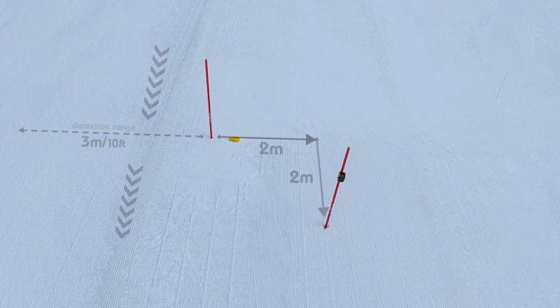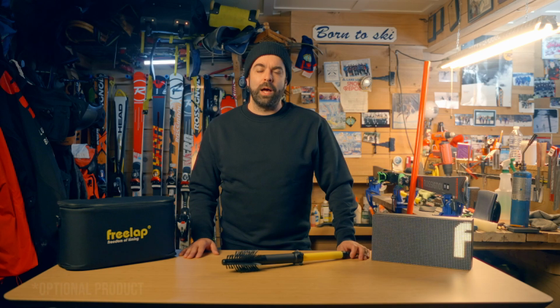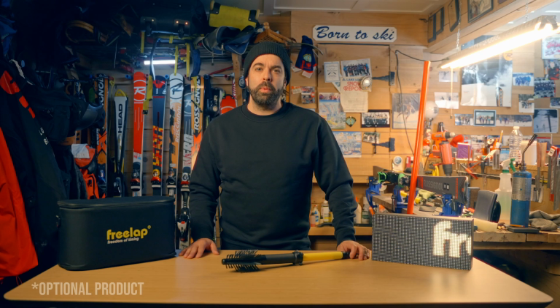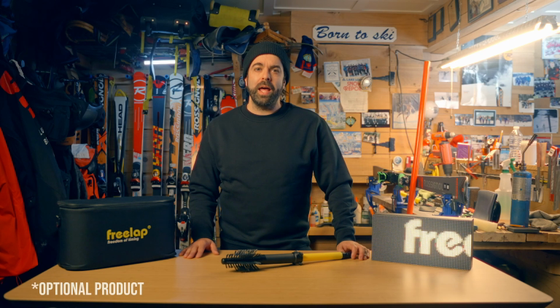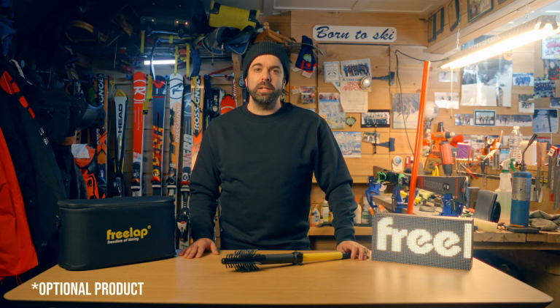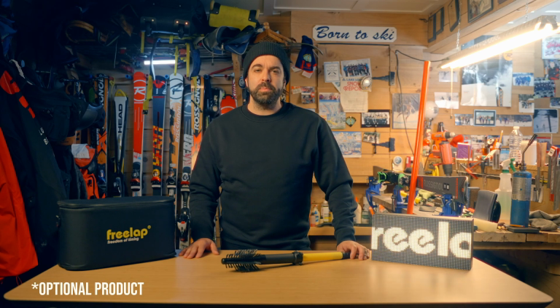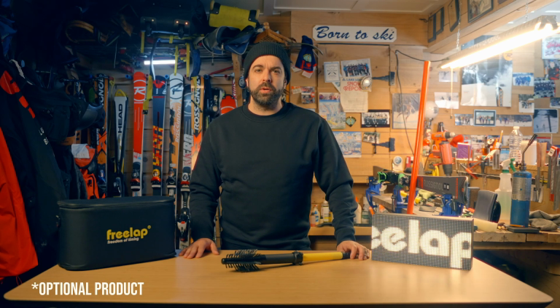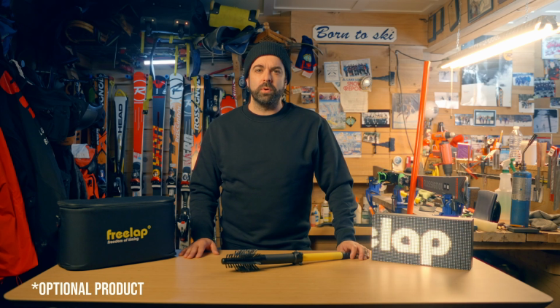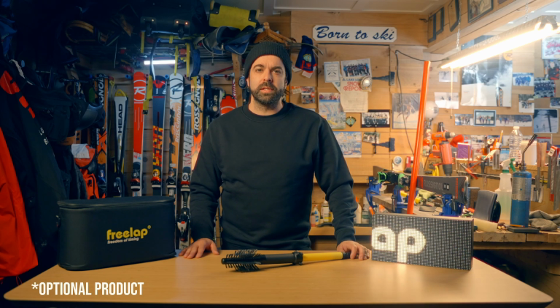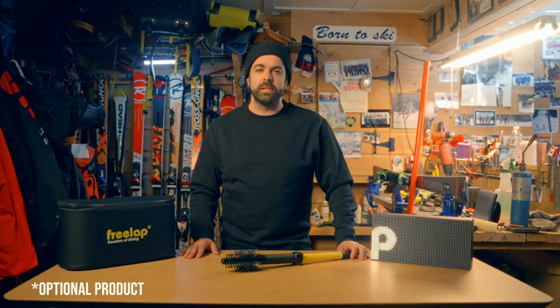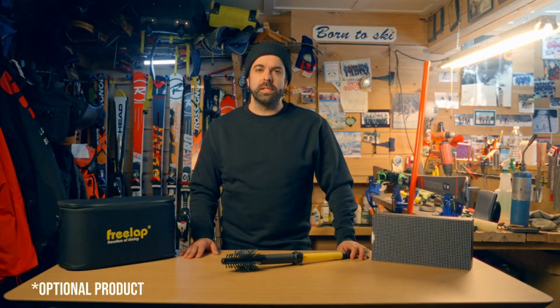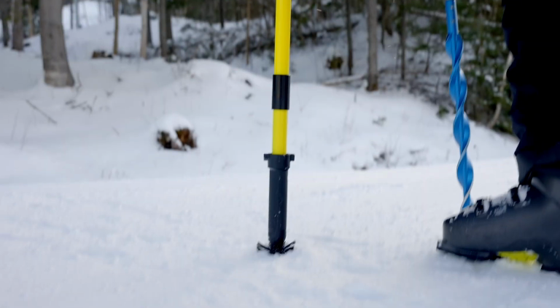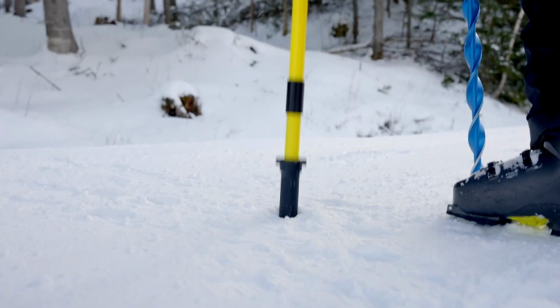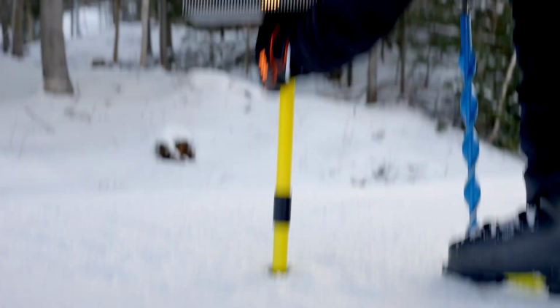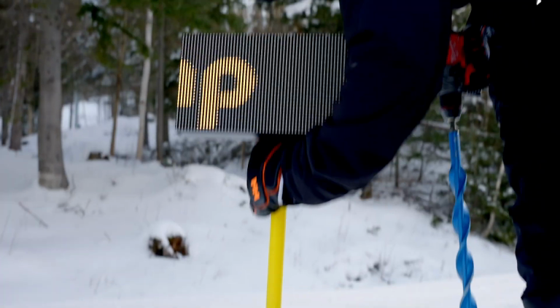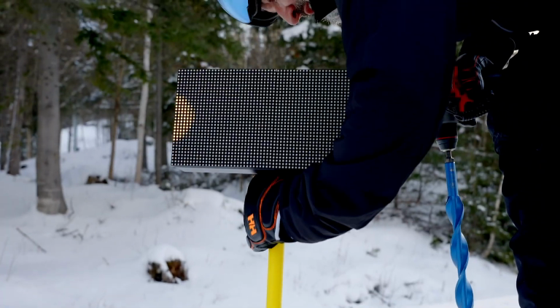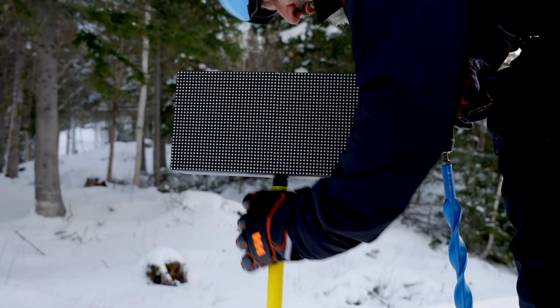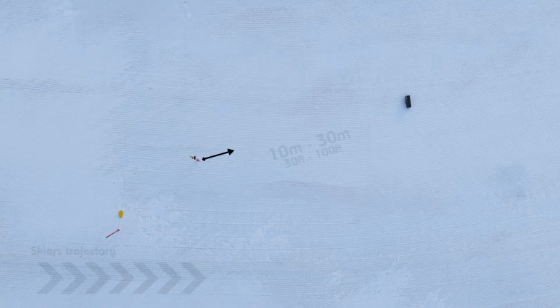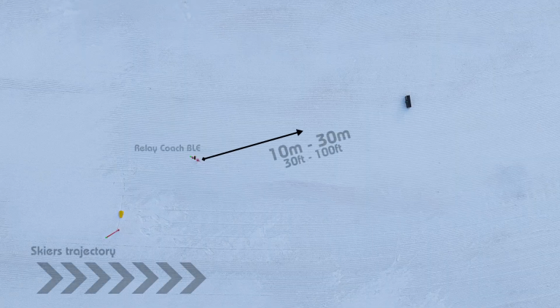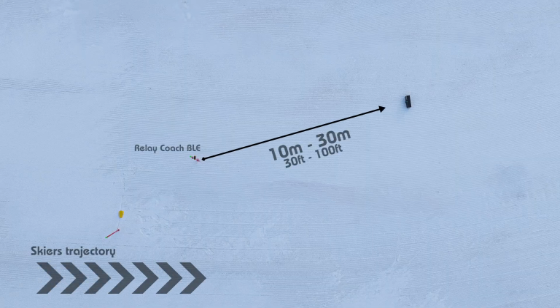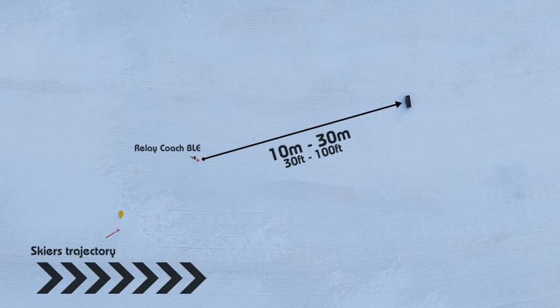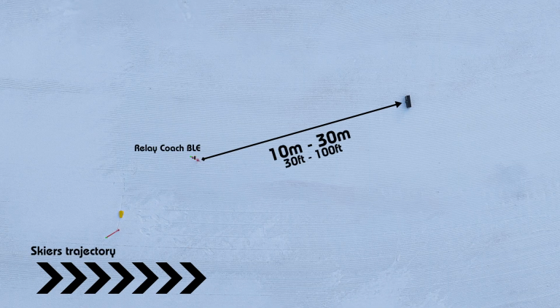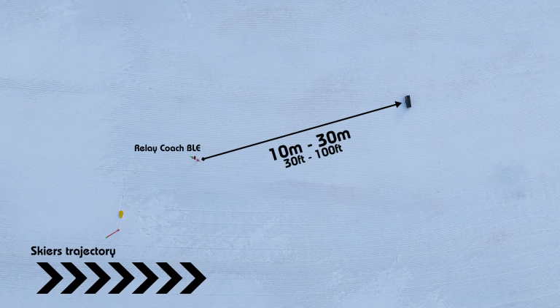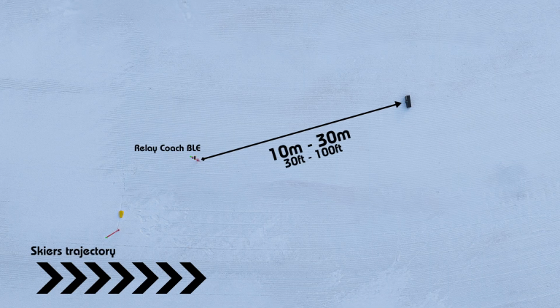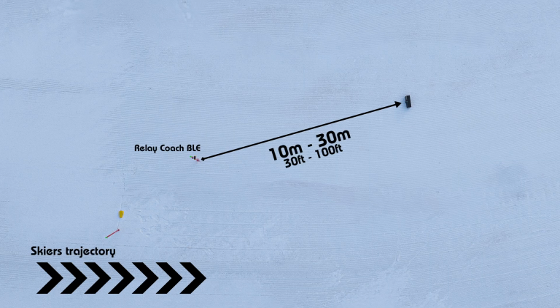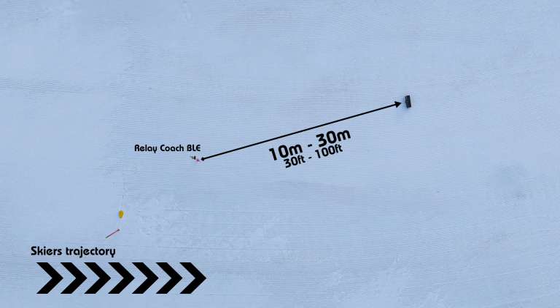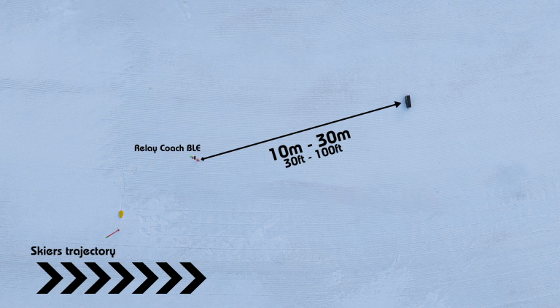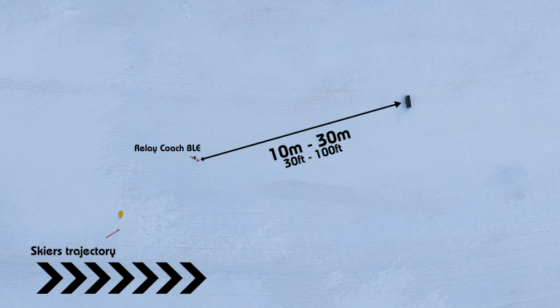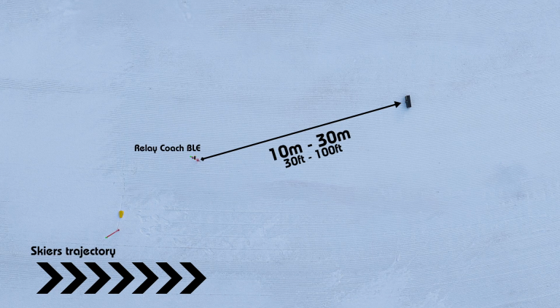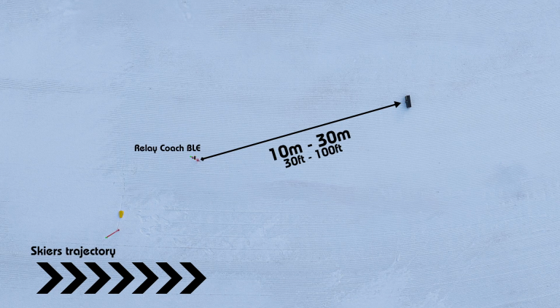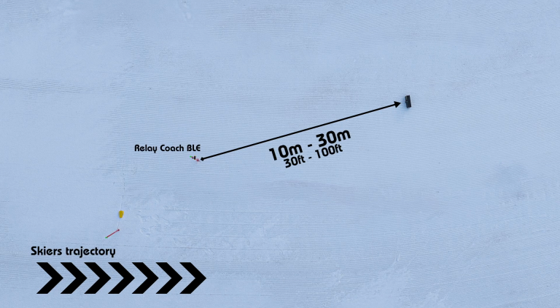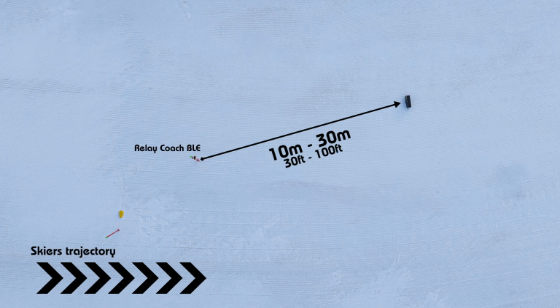How about adding a display to your course? Simply mount it to the provided brush grip, set it in the snow, press on, and you're ready to go.